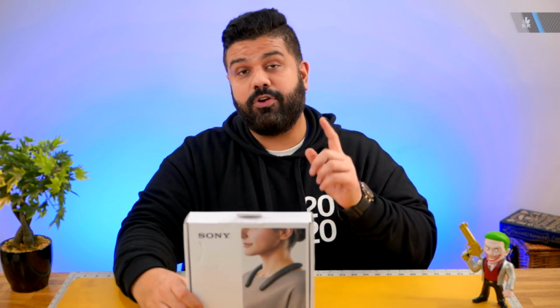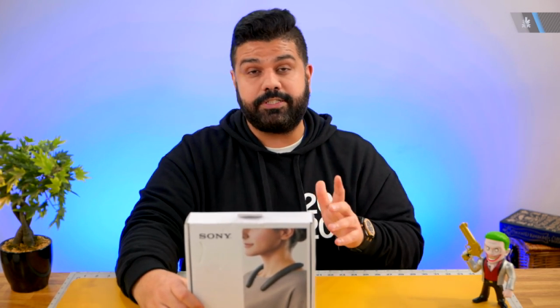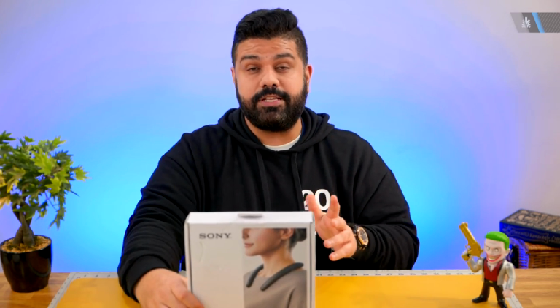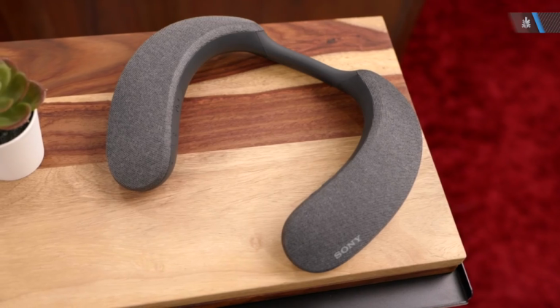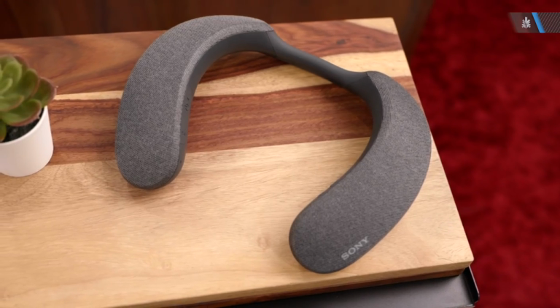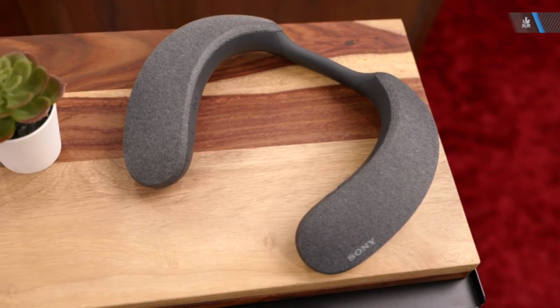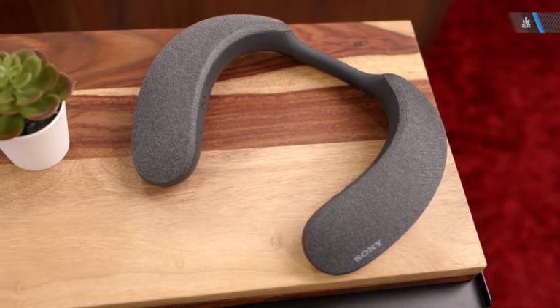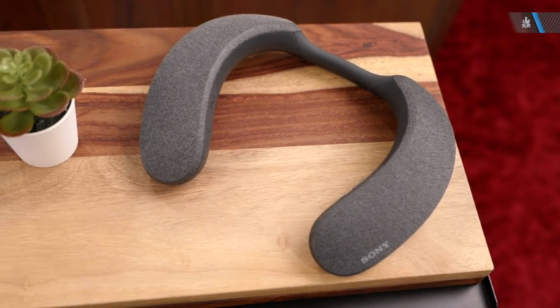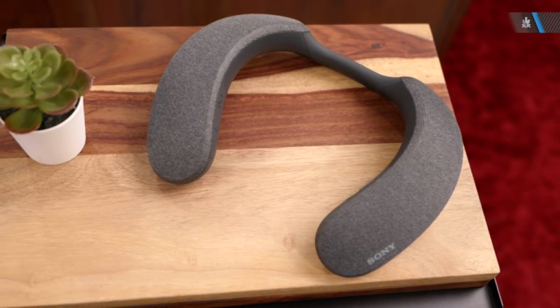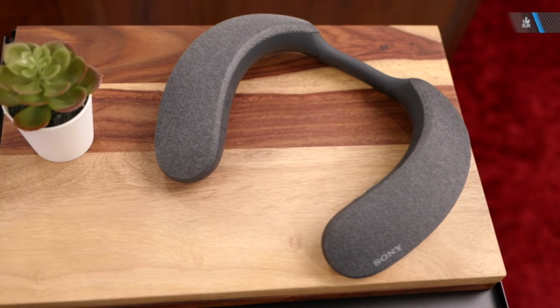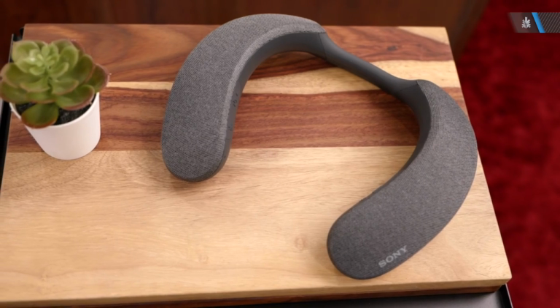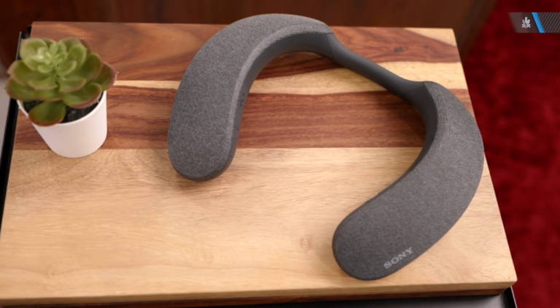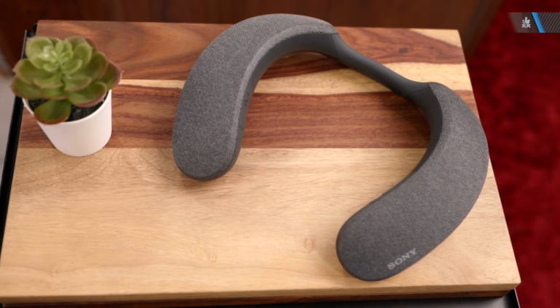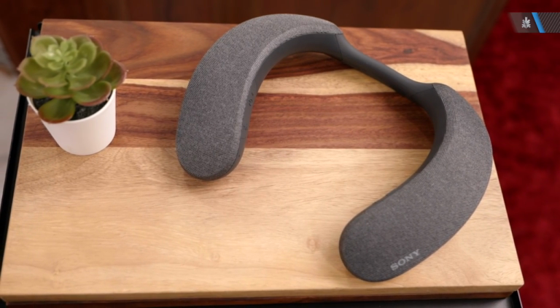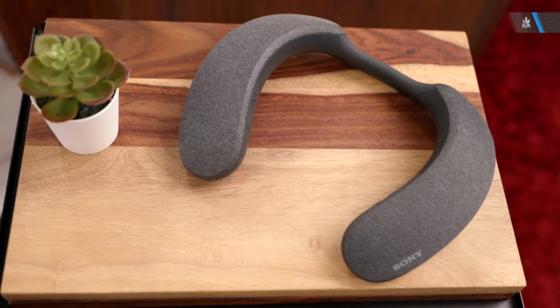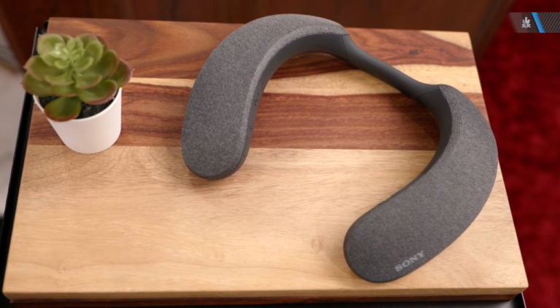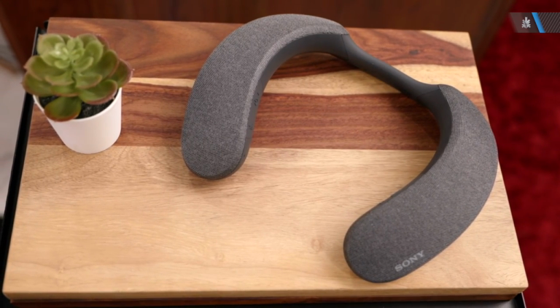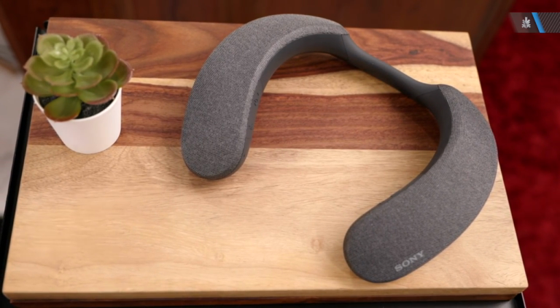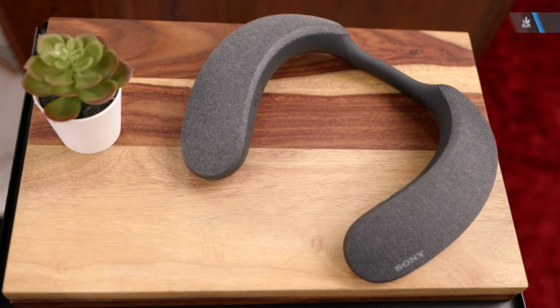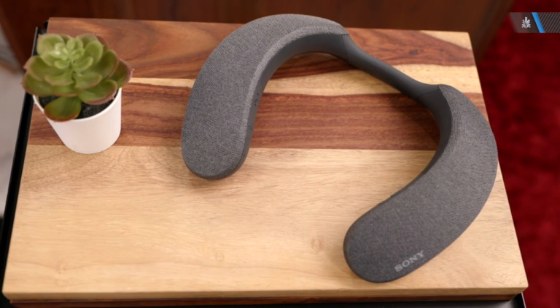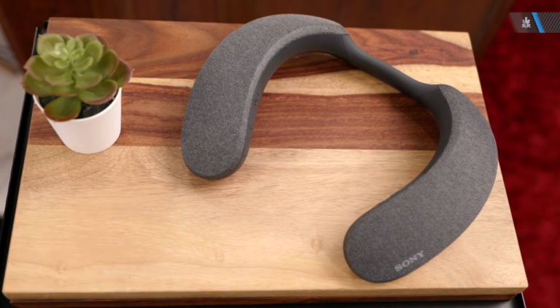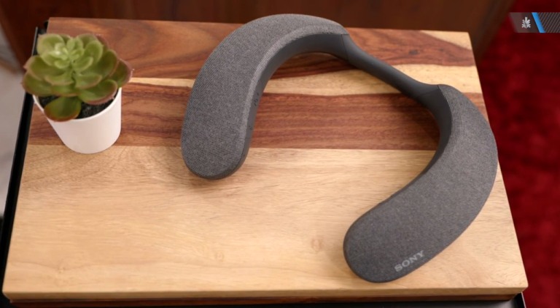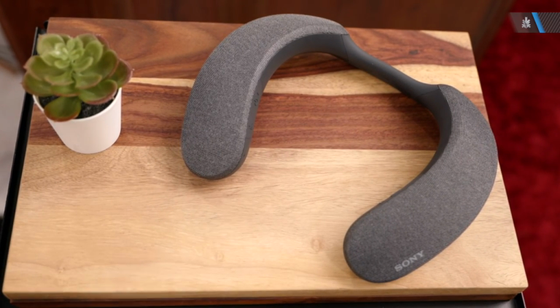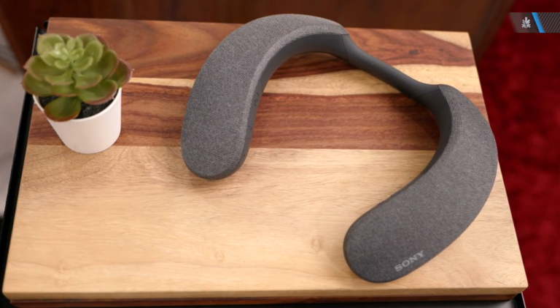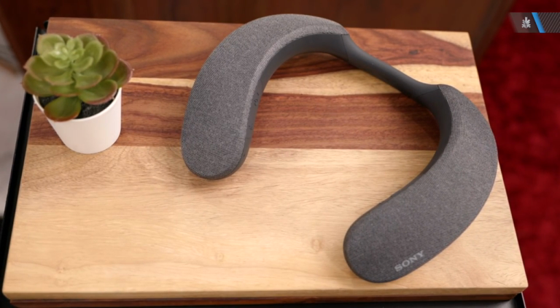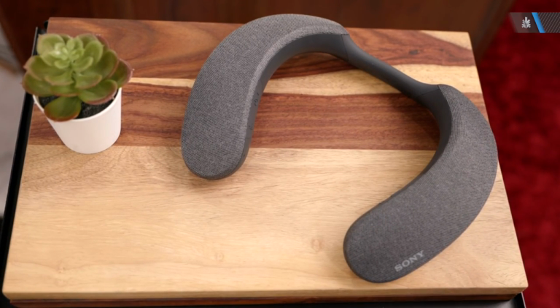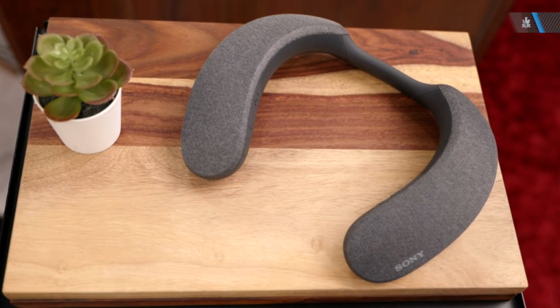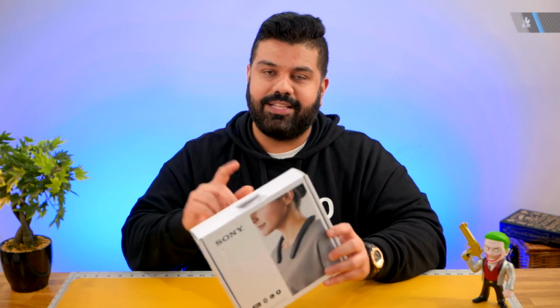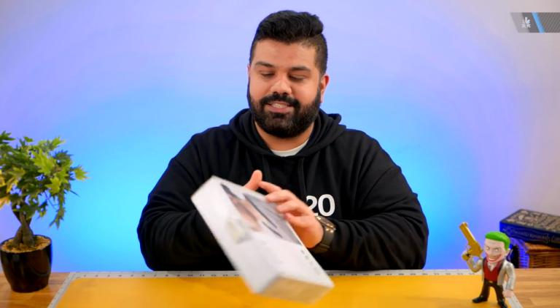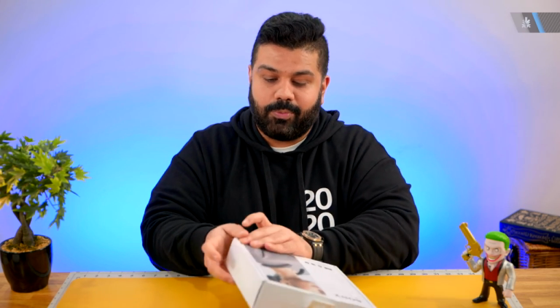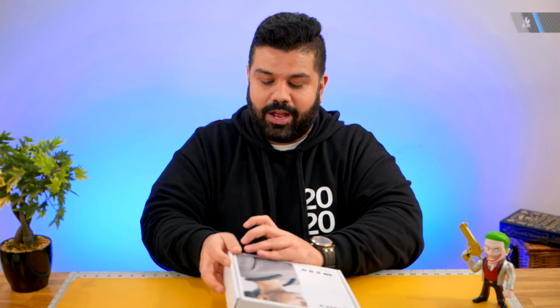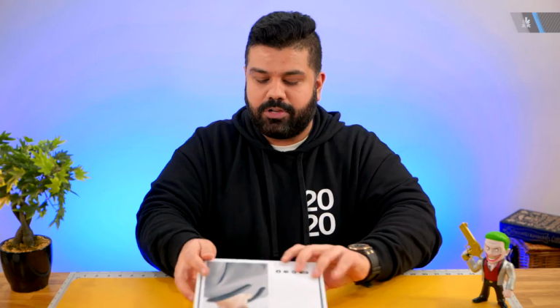If you're interested in checking out our NS7 video, you should click the bubble on the top right or the link in the description below. Let's get started with the unboxing.